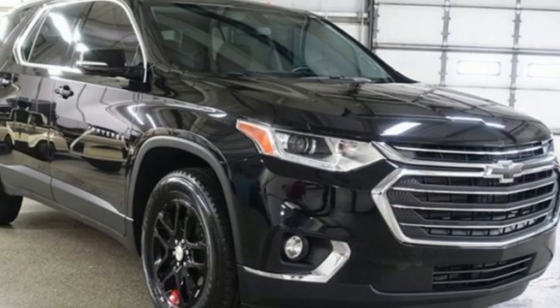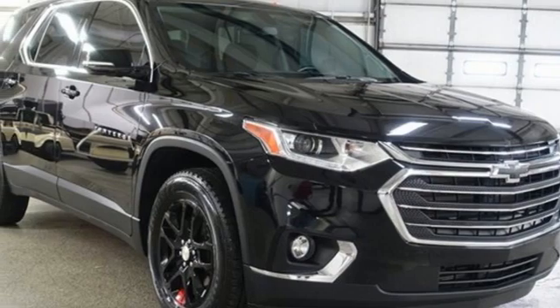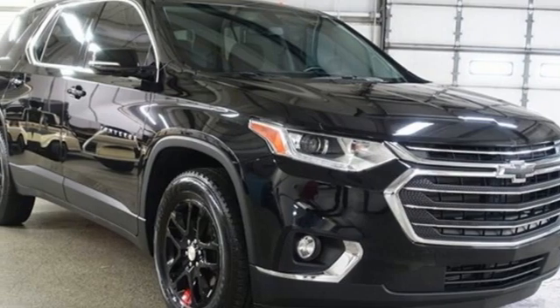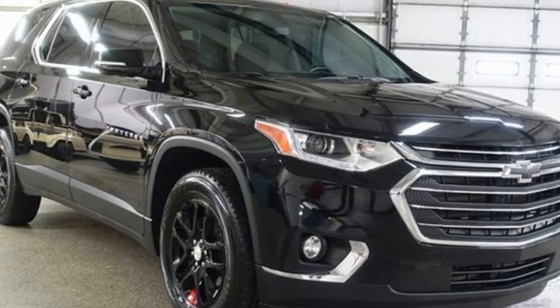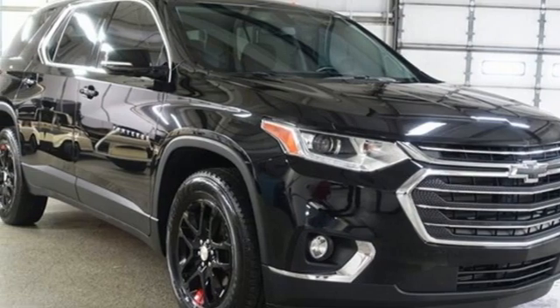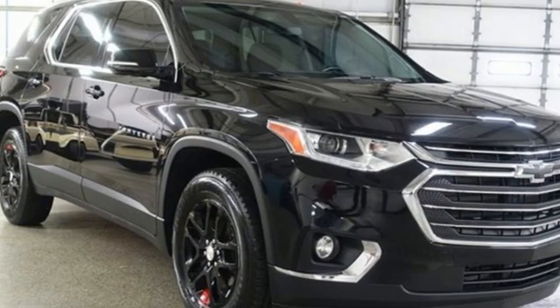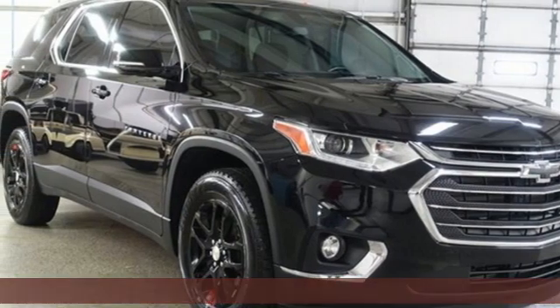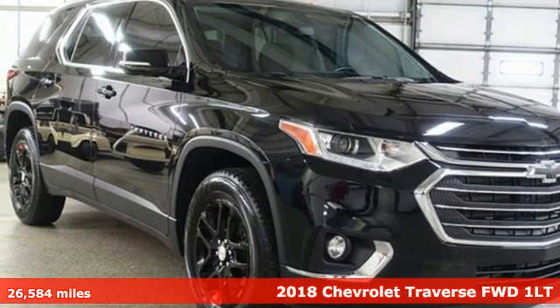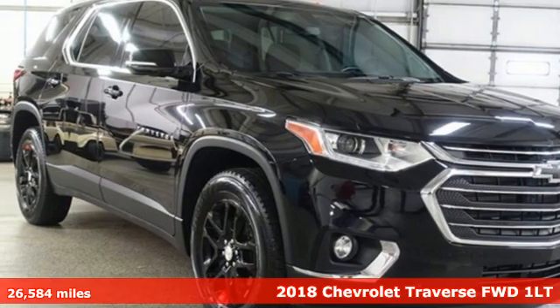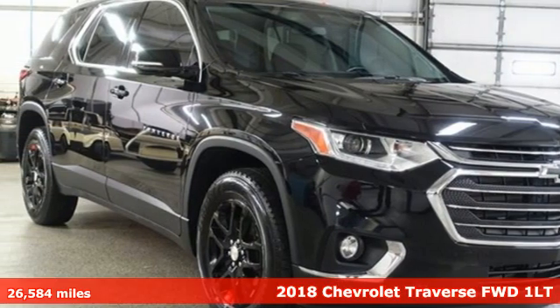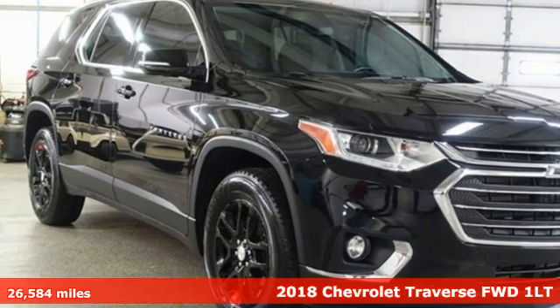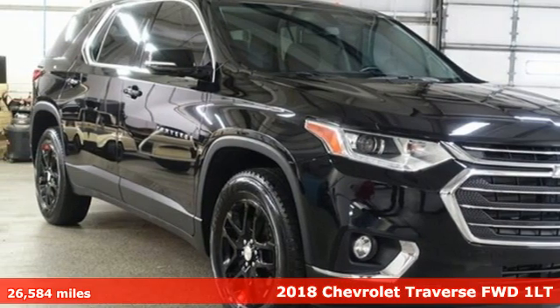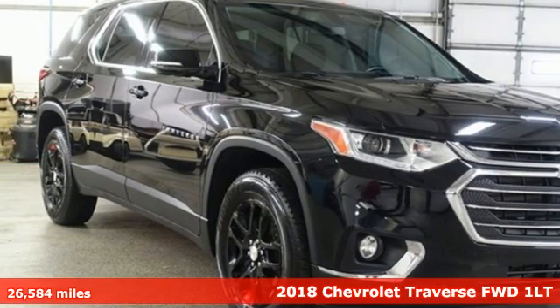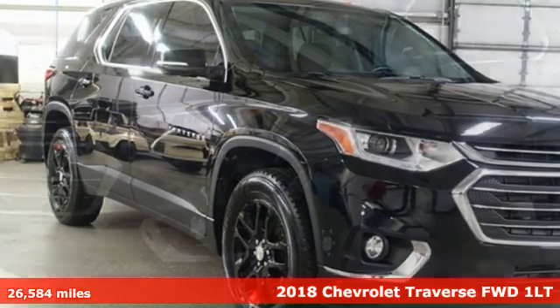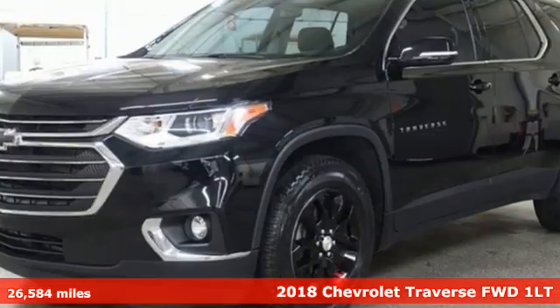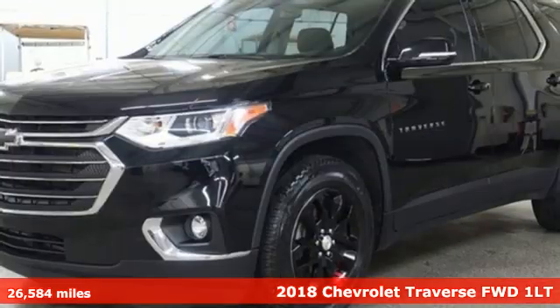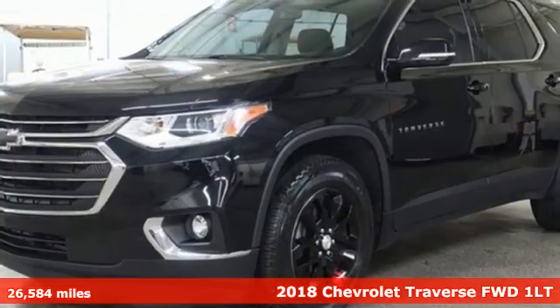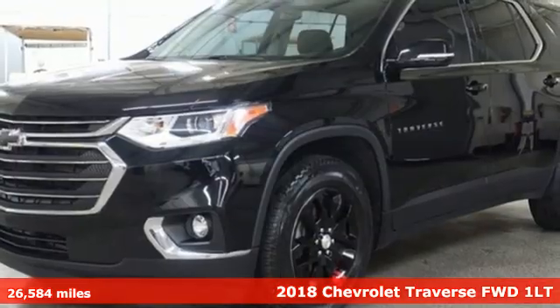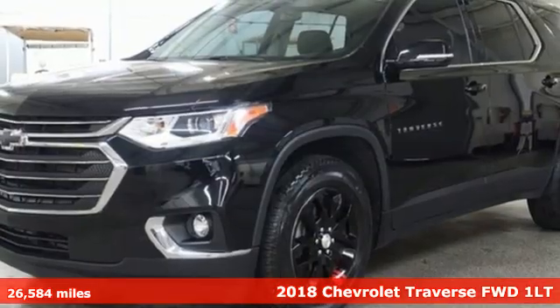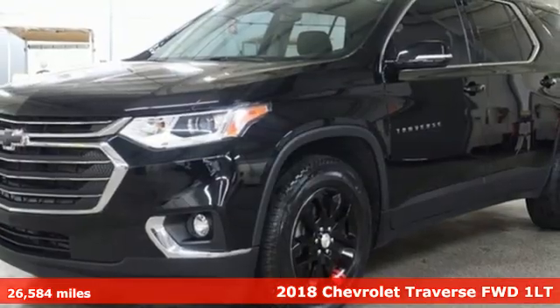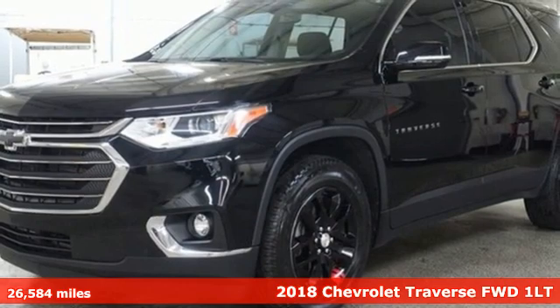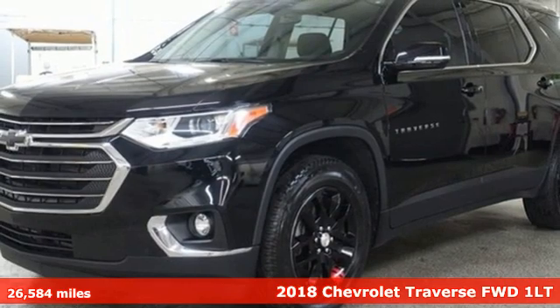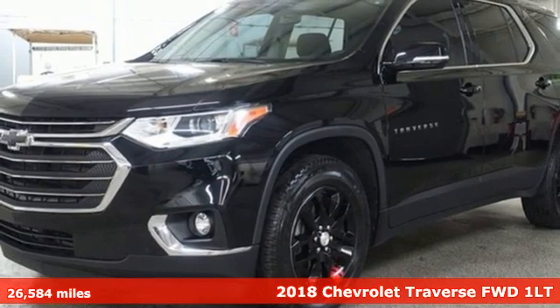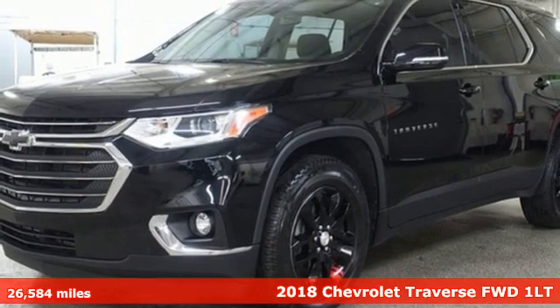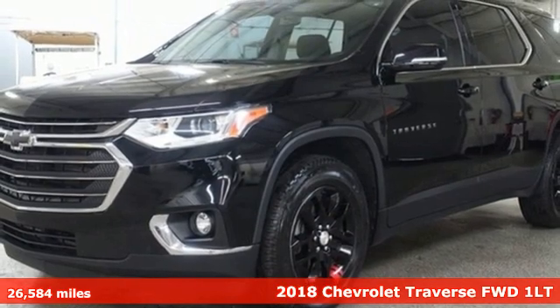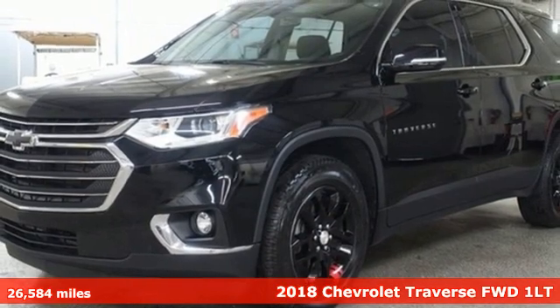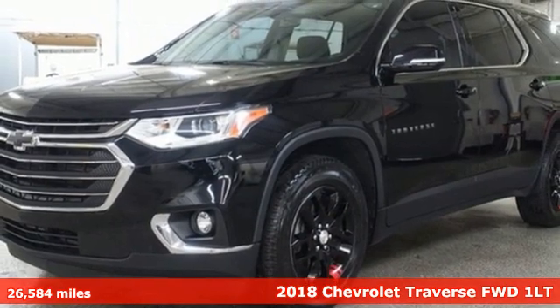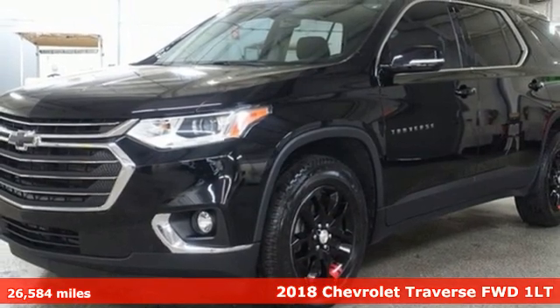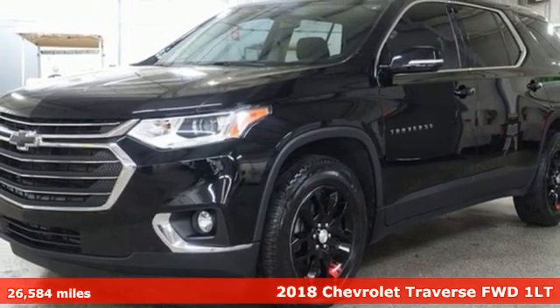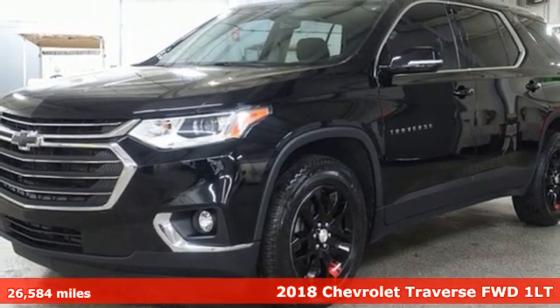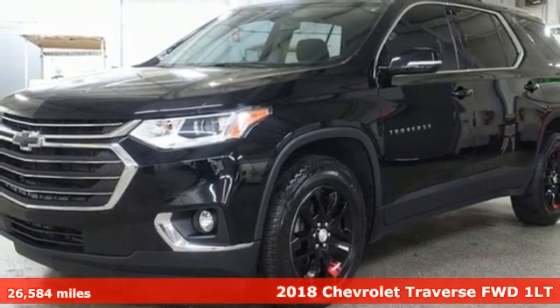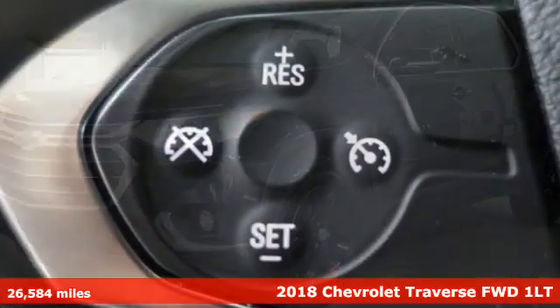It's a 2018 Chevrolet Traverse. Style, space and amenities. This is everything but compromise.